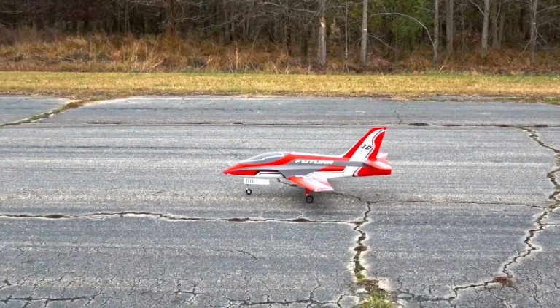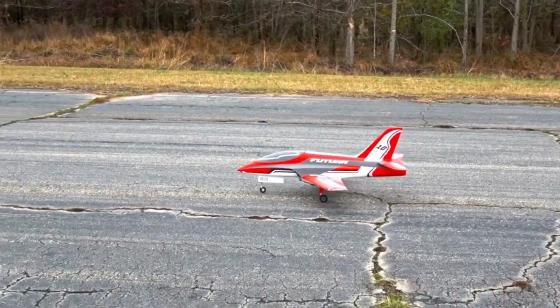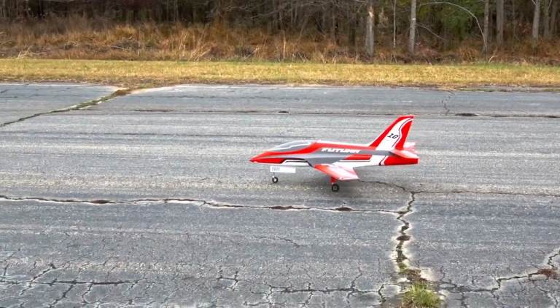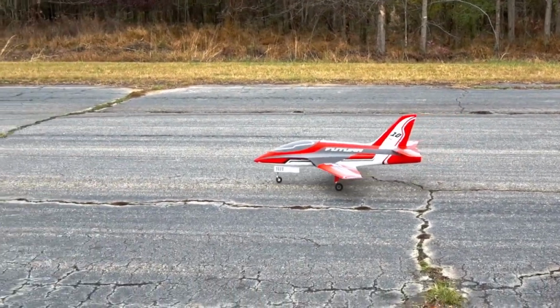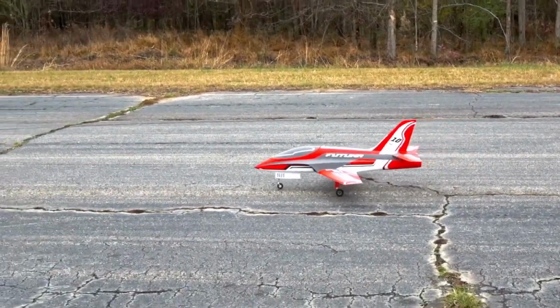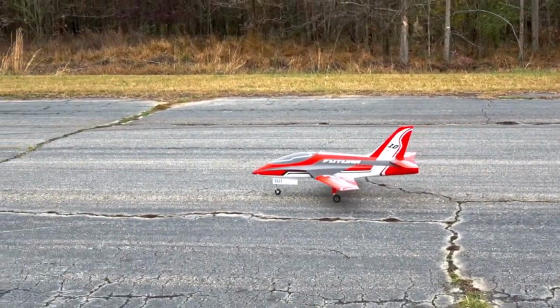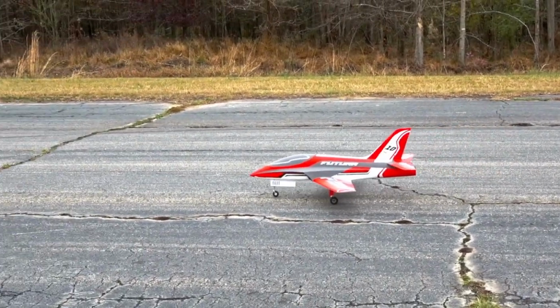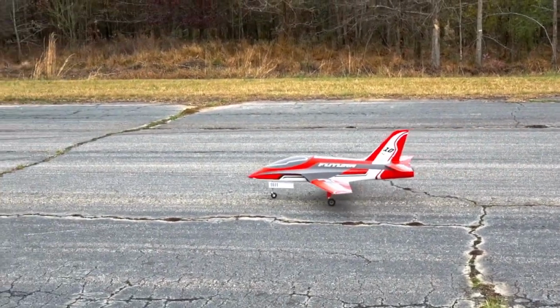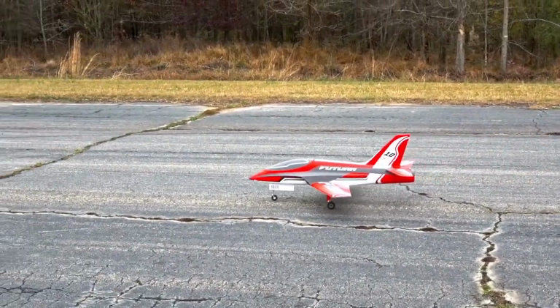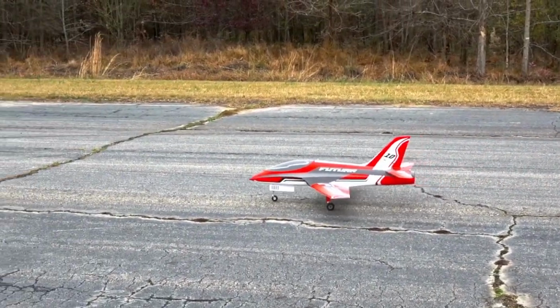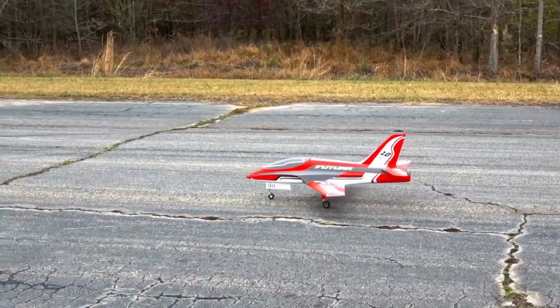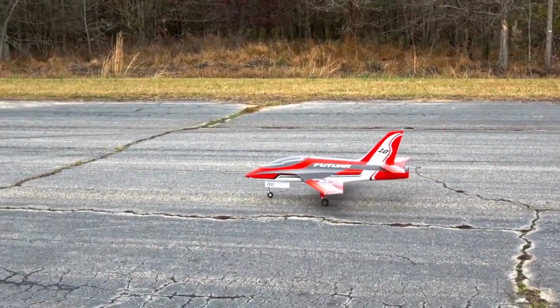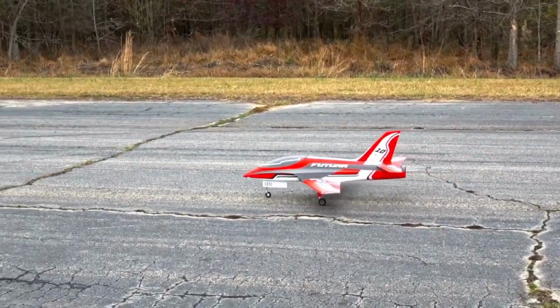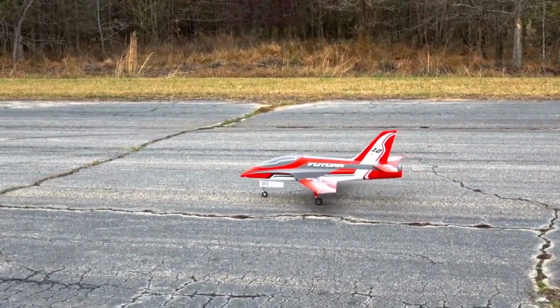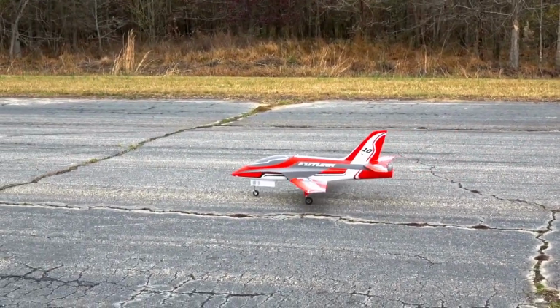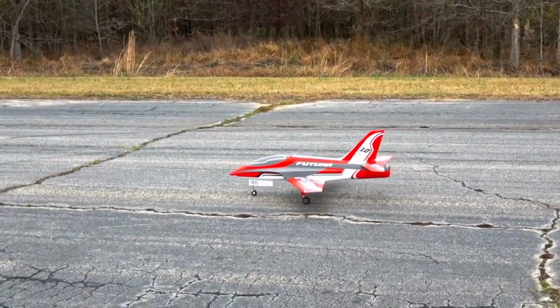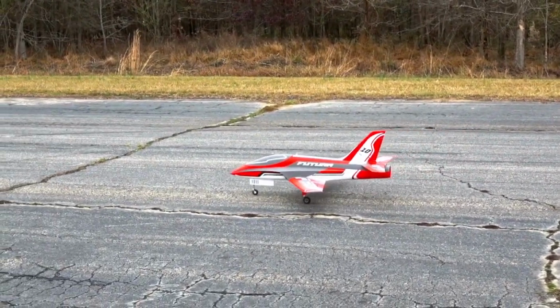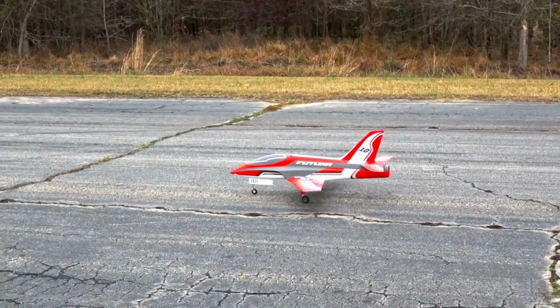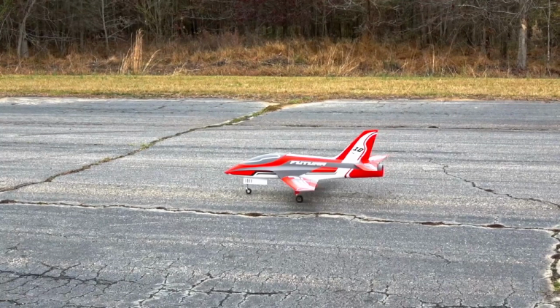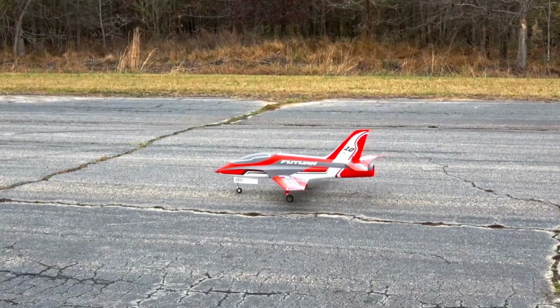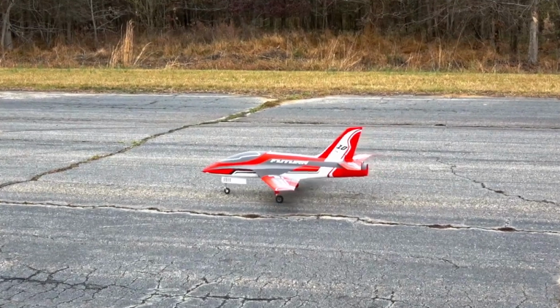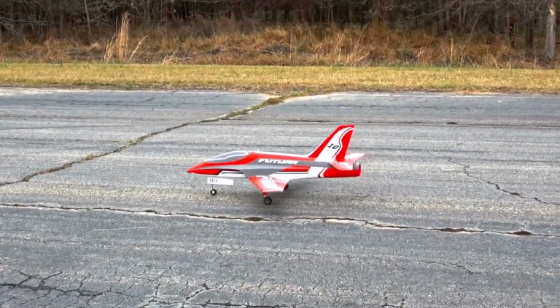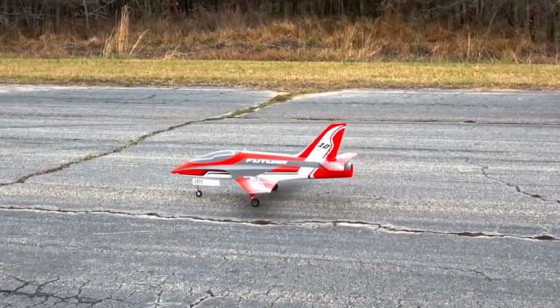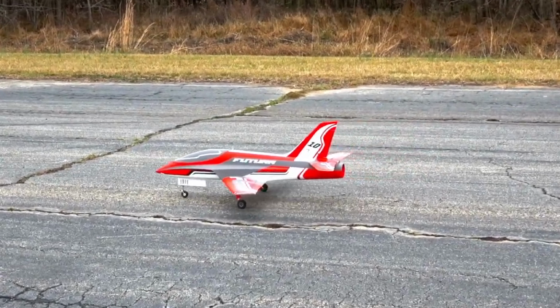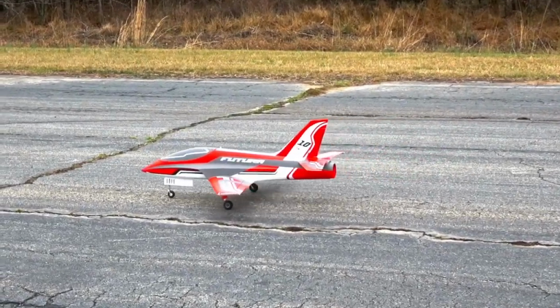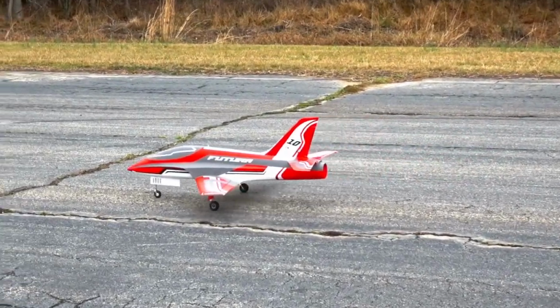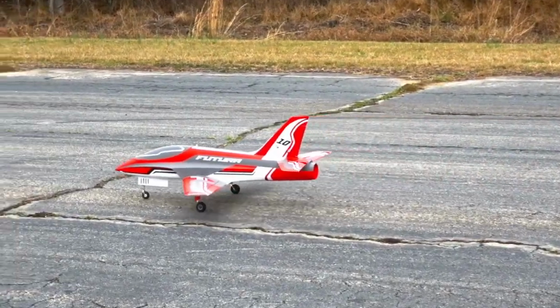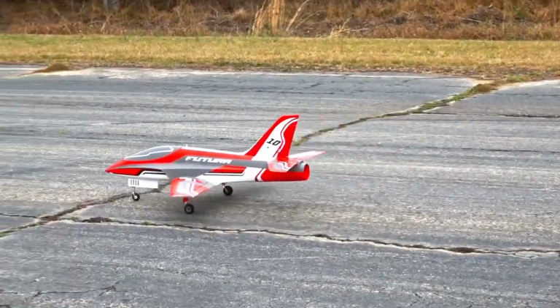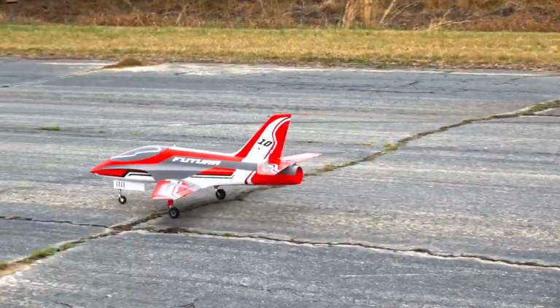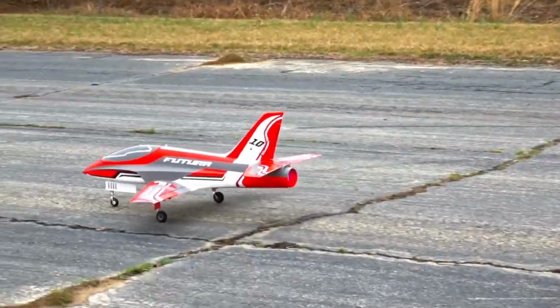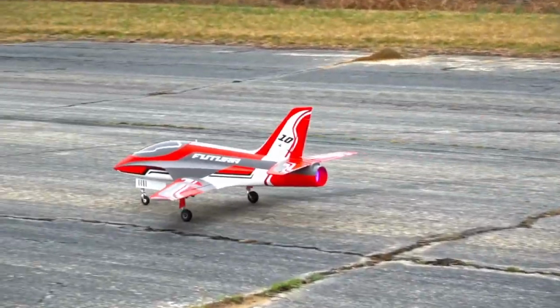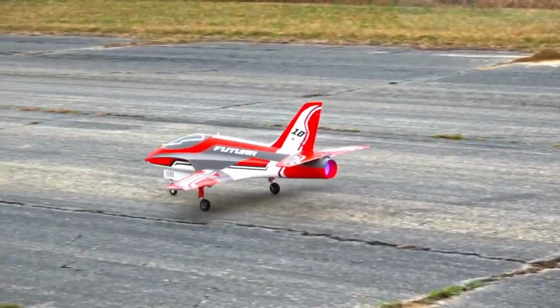We're trying a new format. I've got my camera back on me again, and Will is in a different spot. Let's get this thing up in the air.